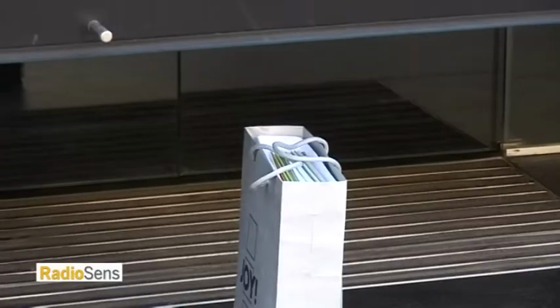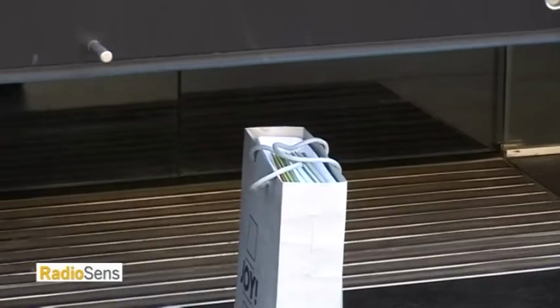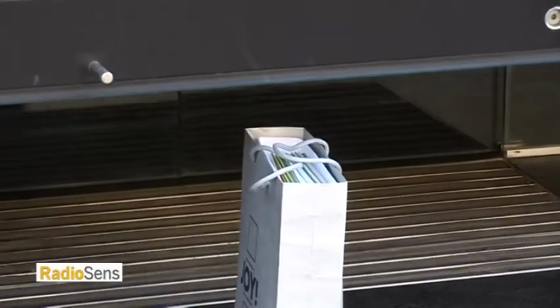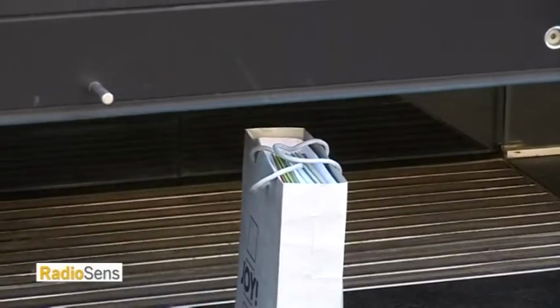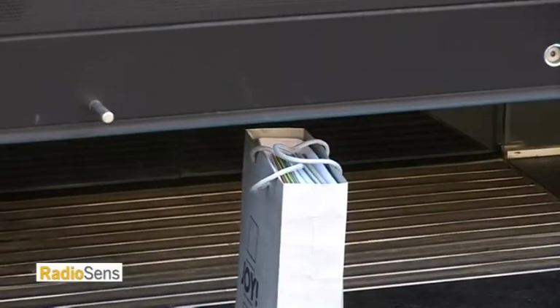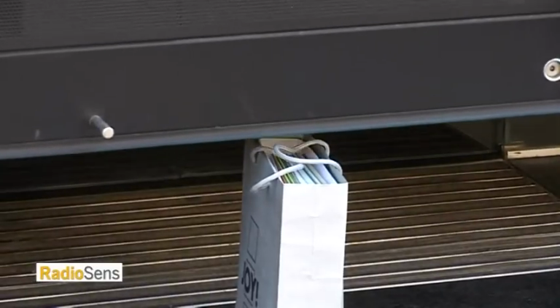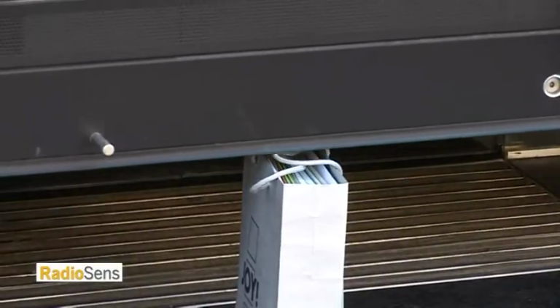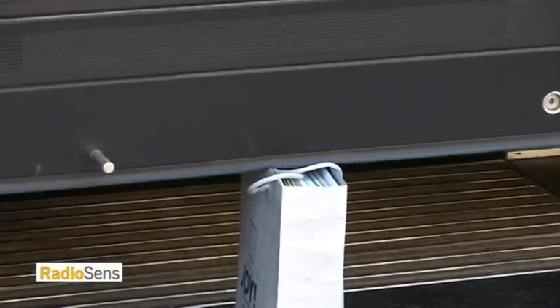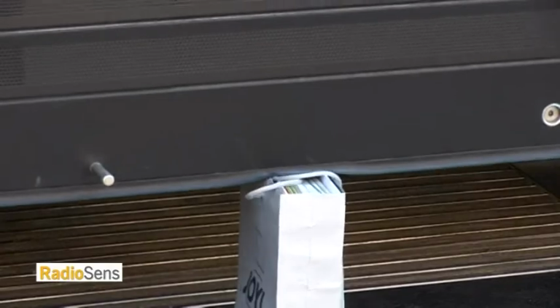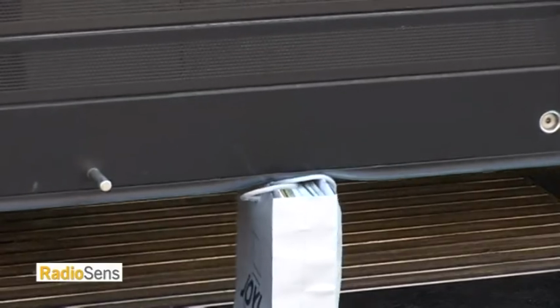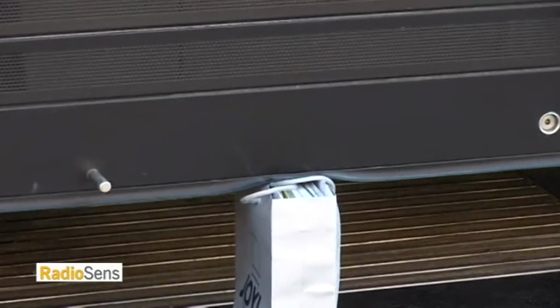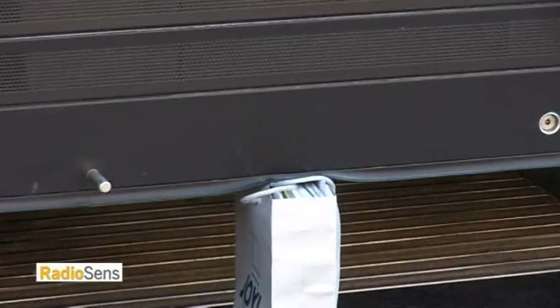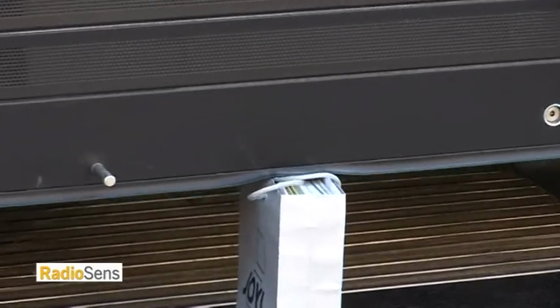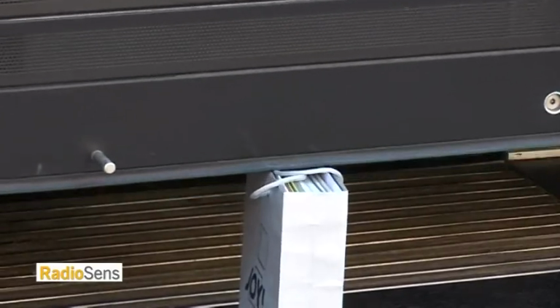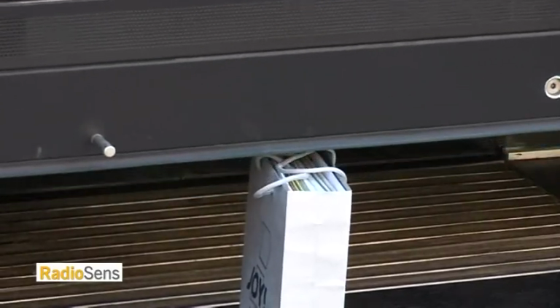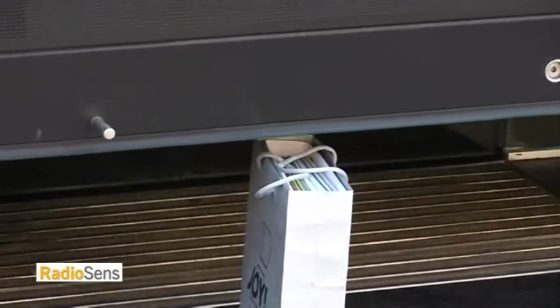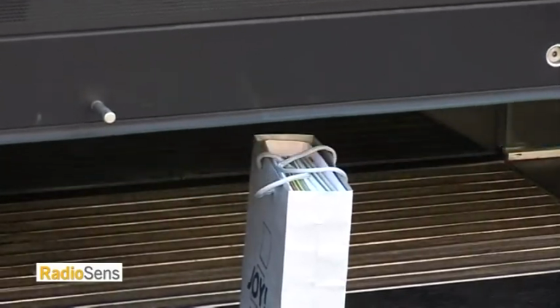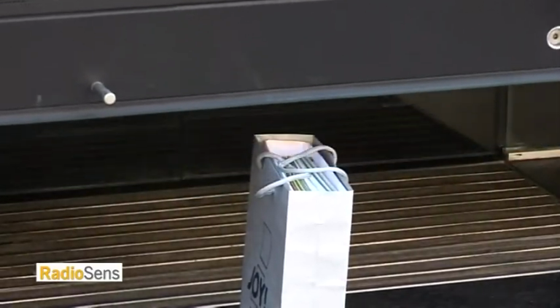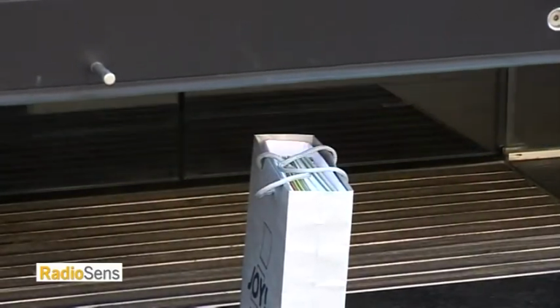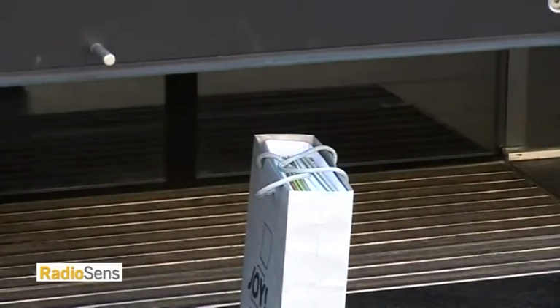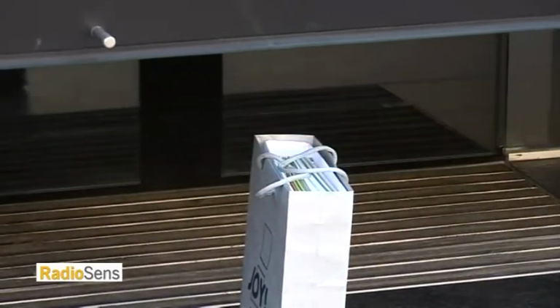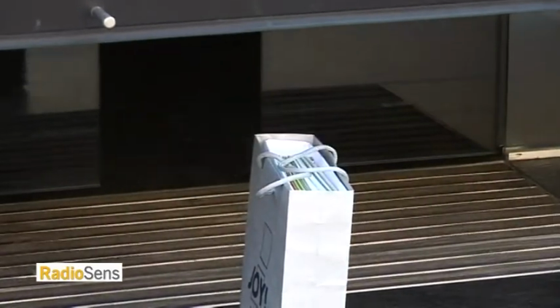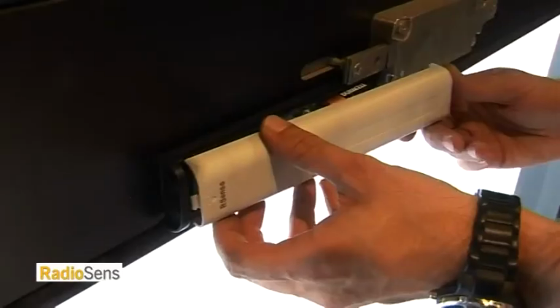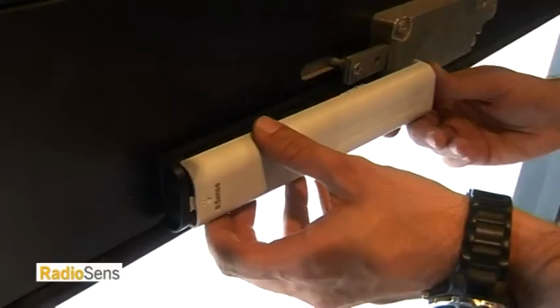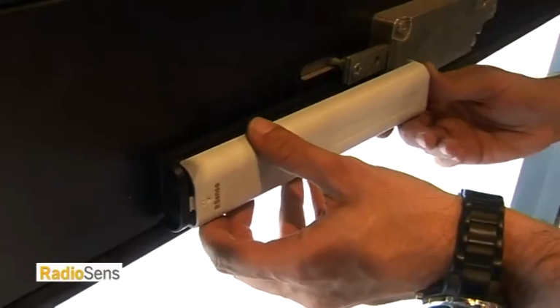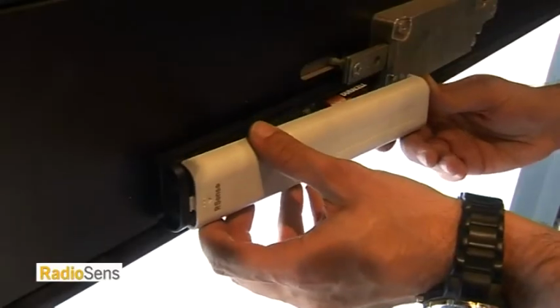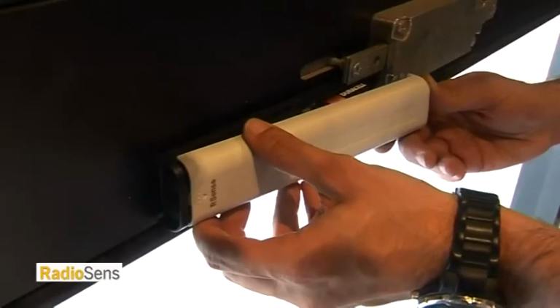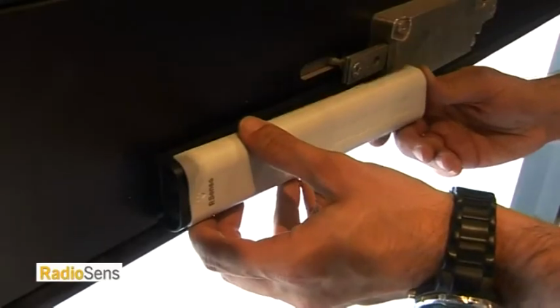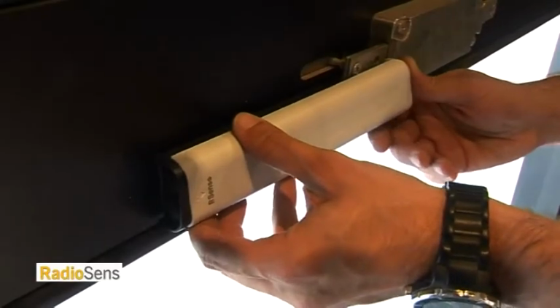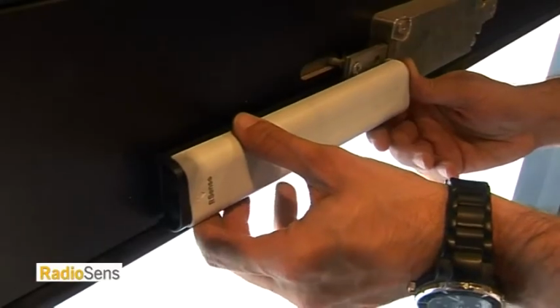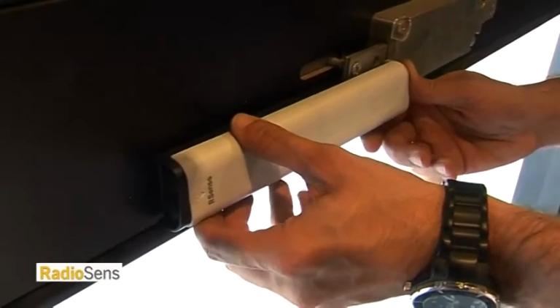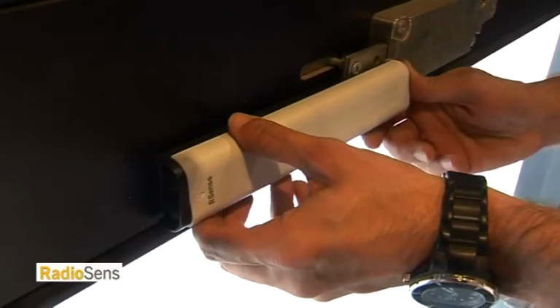But you do not have to reprogram the door. As you have seen, this process is very easy and takes just a few seconds.